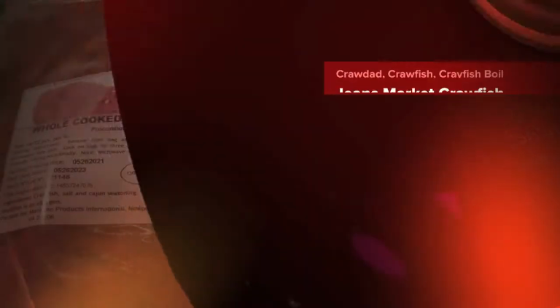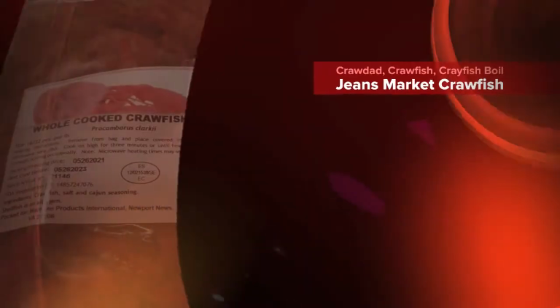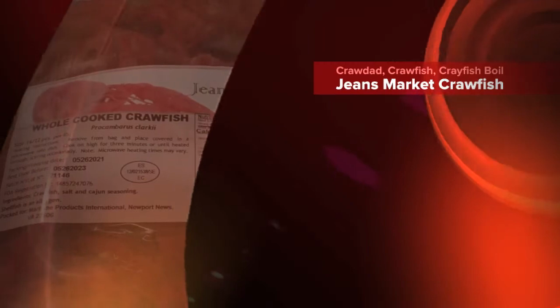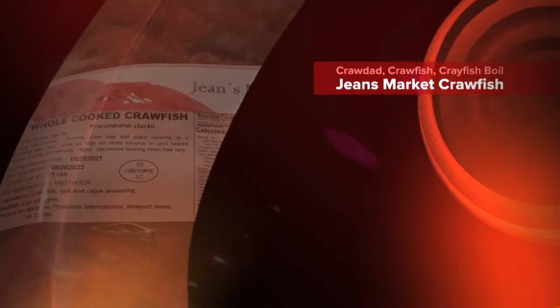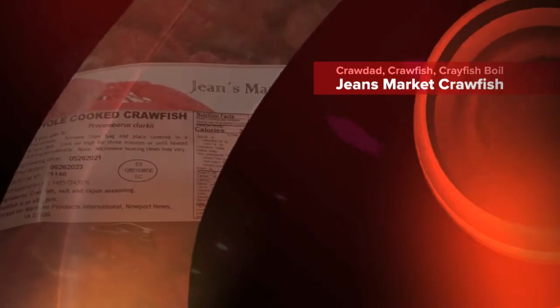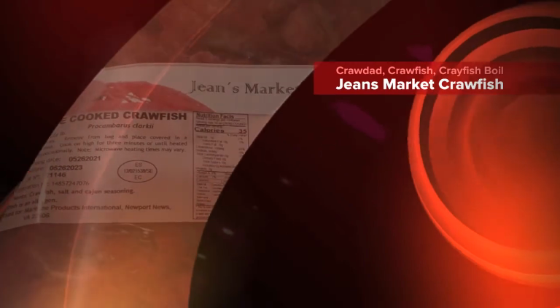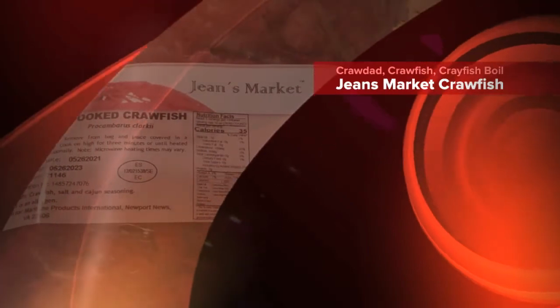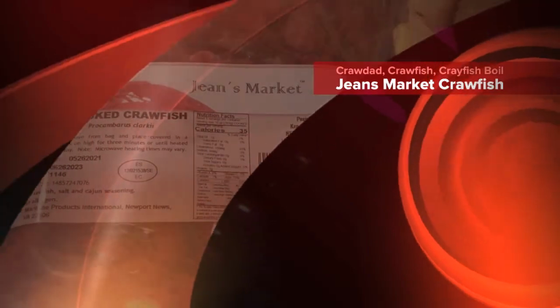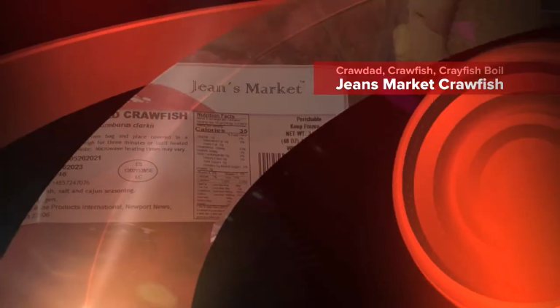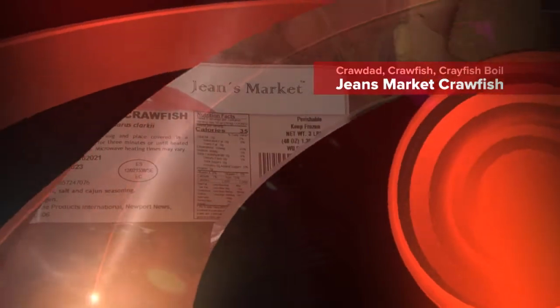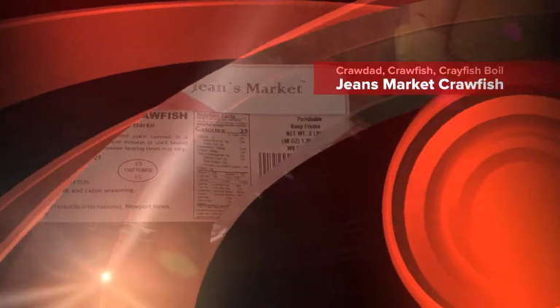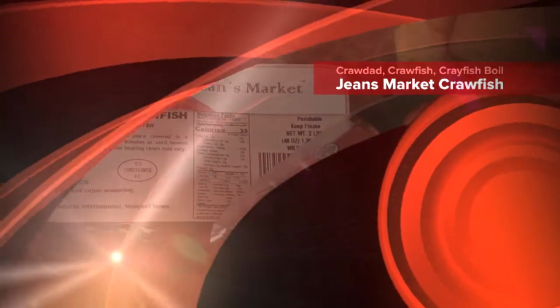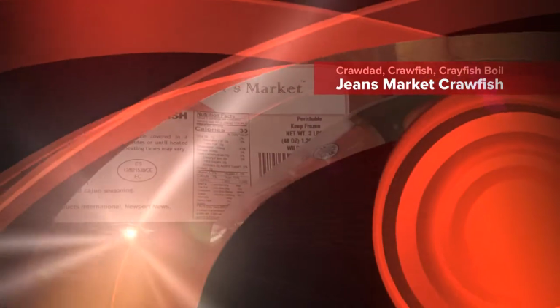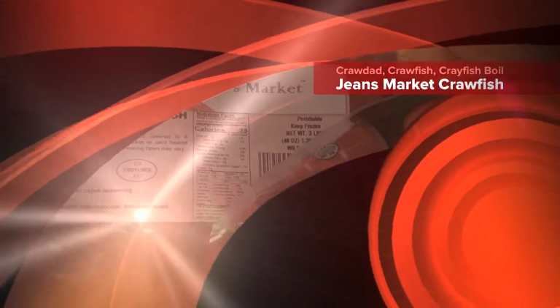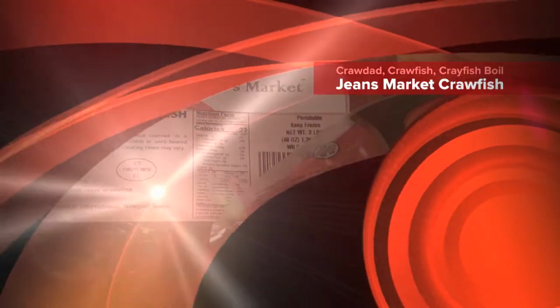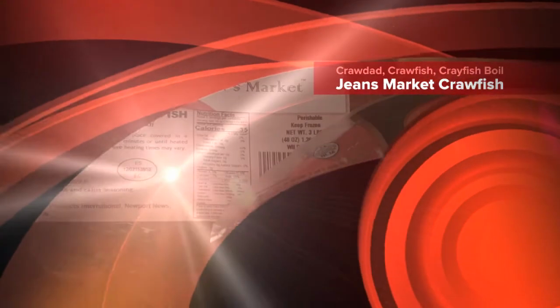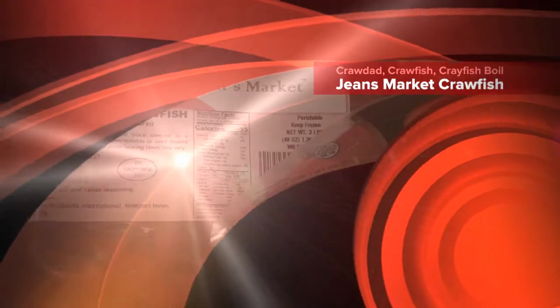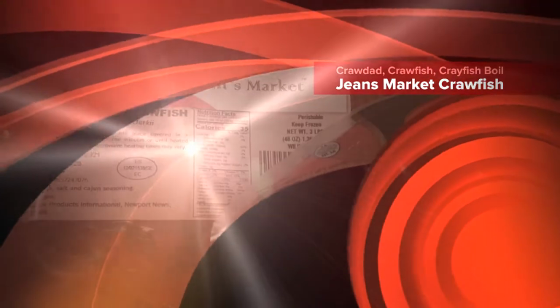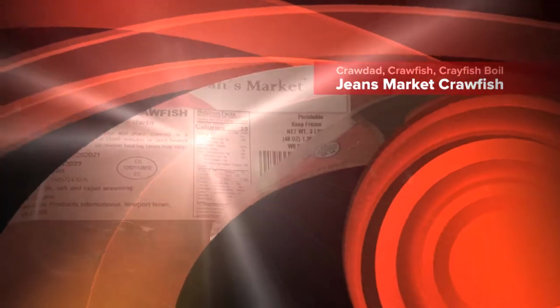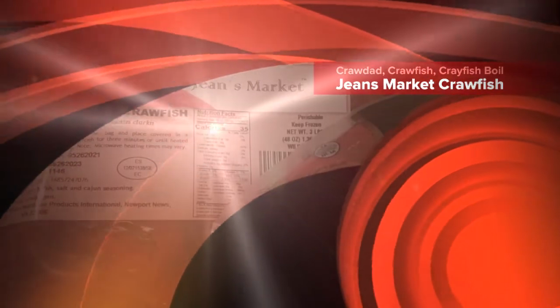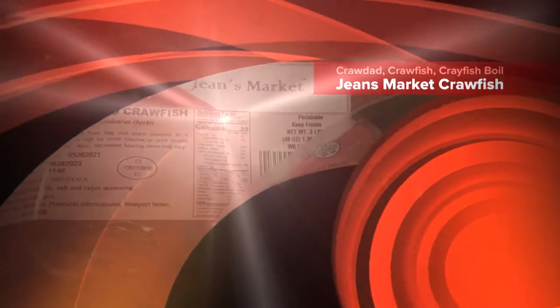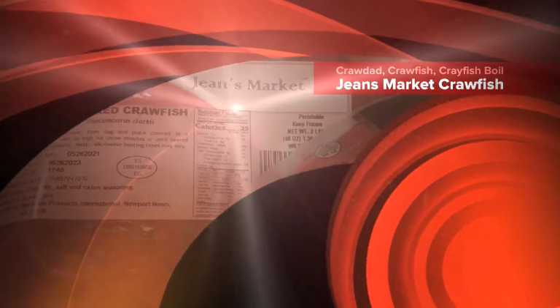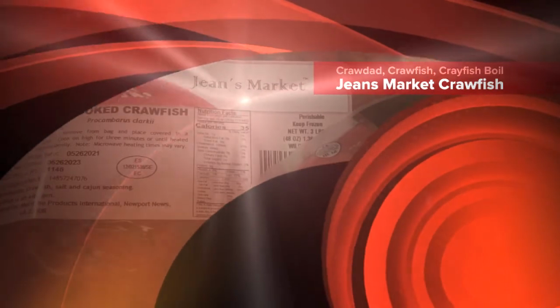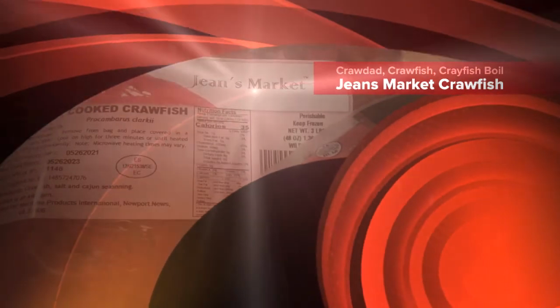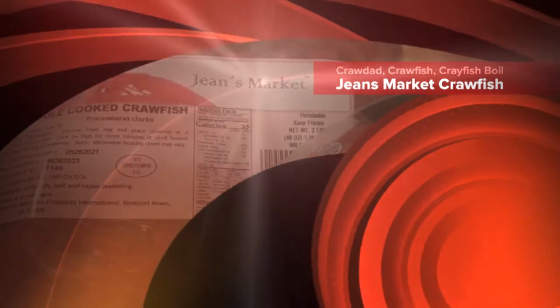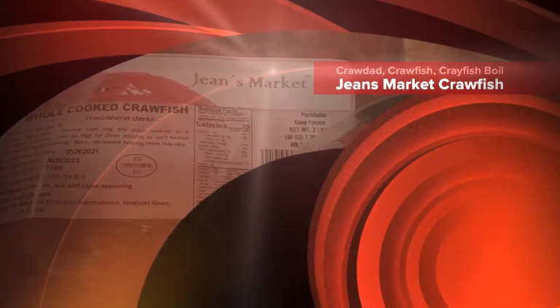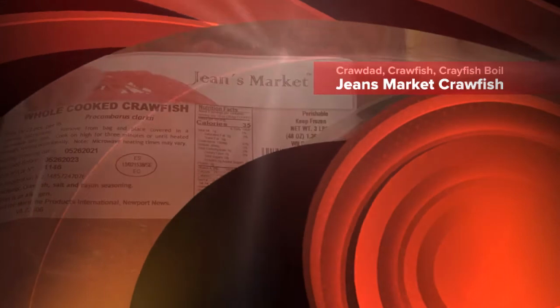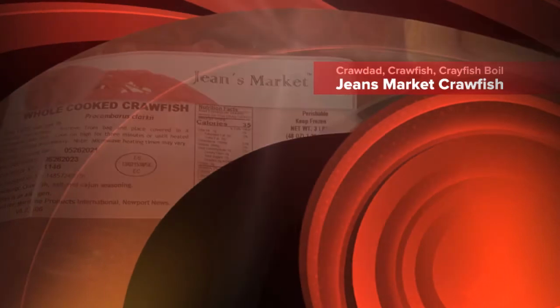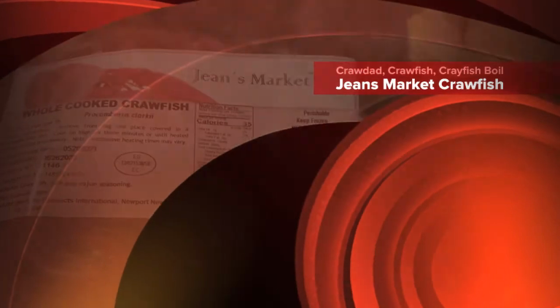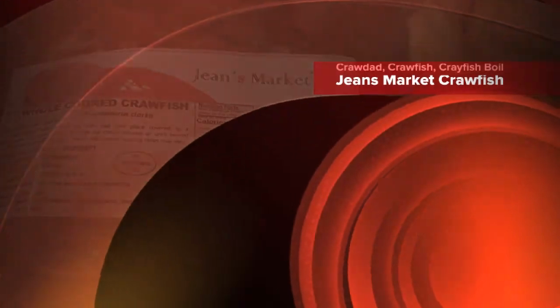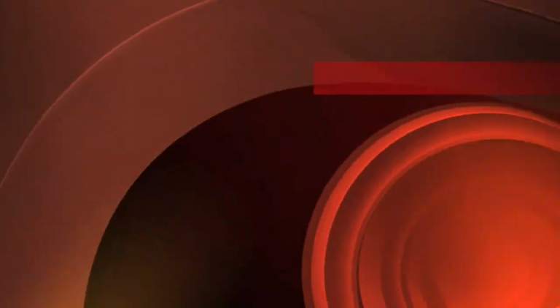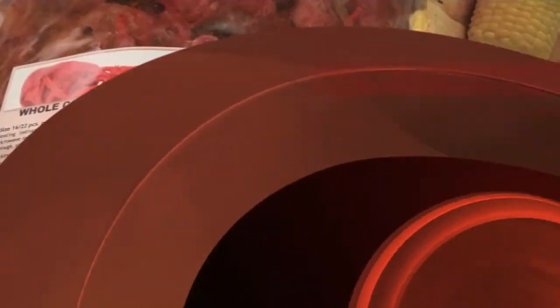Welcome back to my channel, folks. Poetic Does It, and today I'm doing whole cooked crawfish made by Jean's Market.